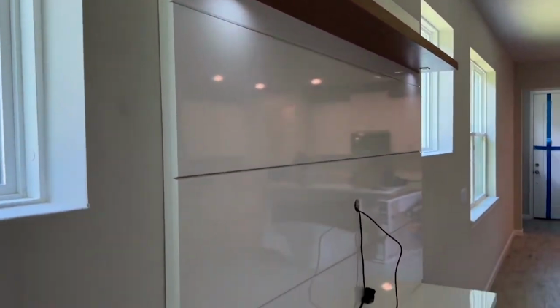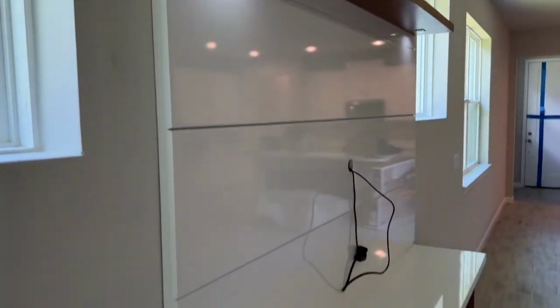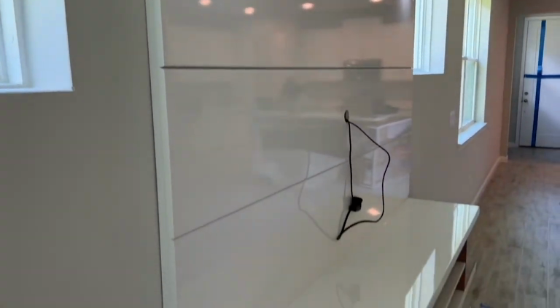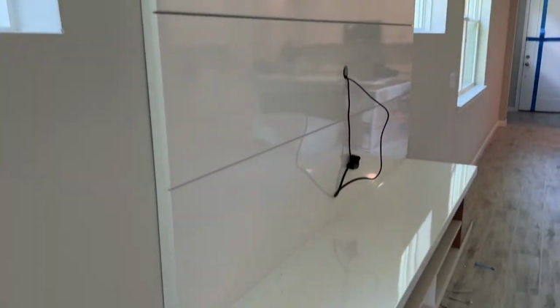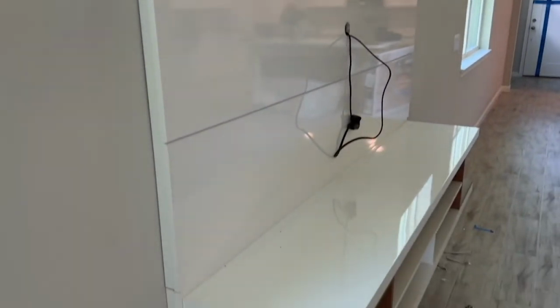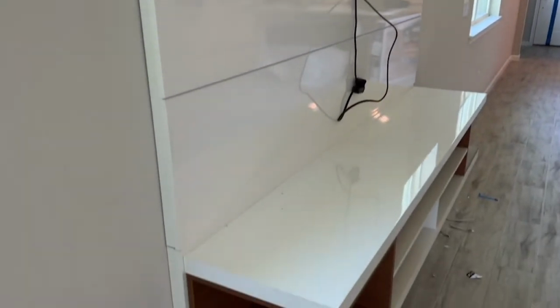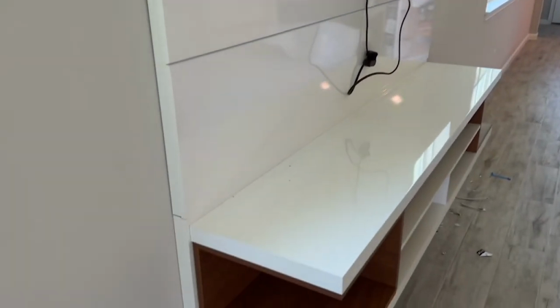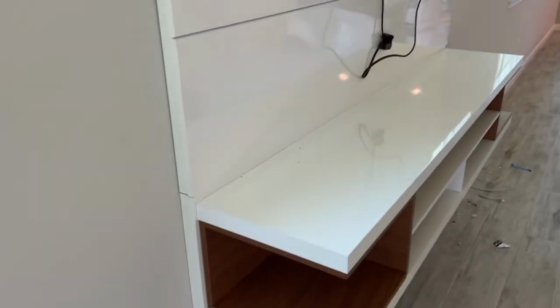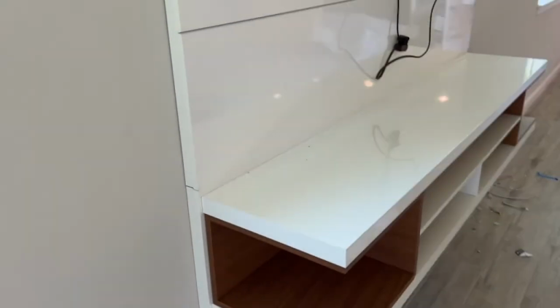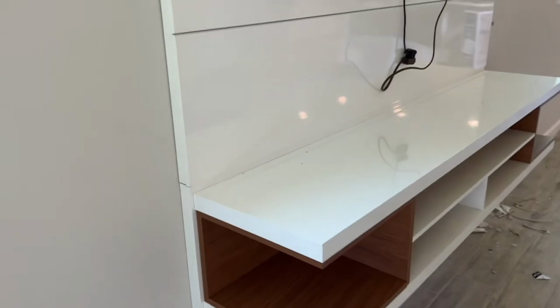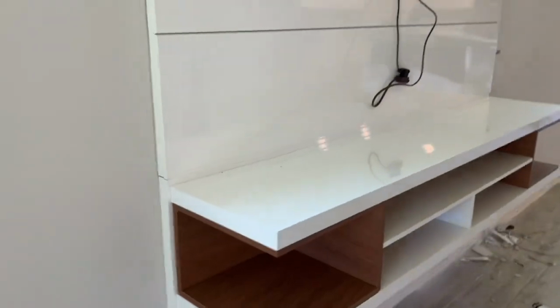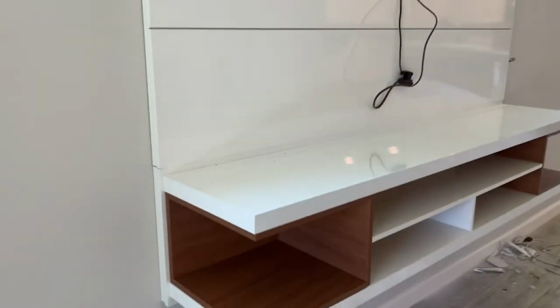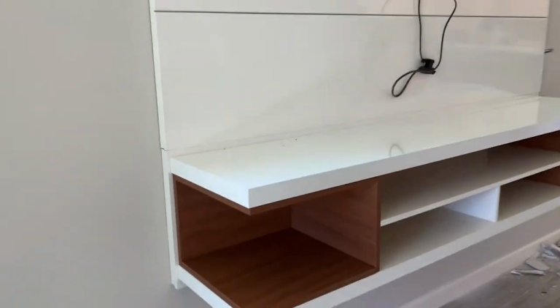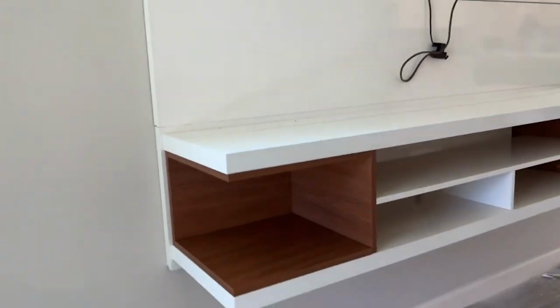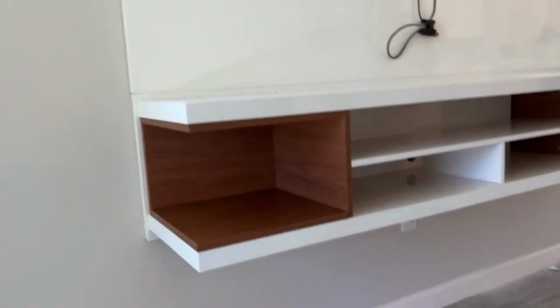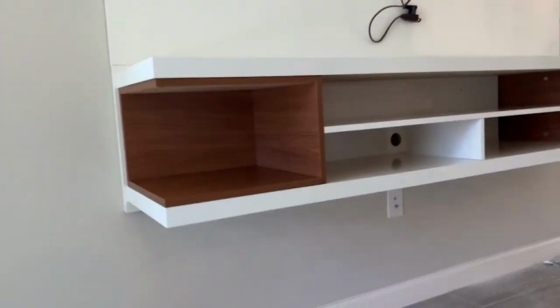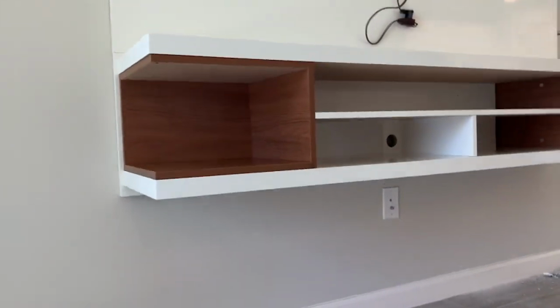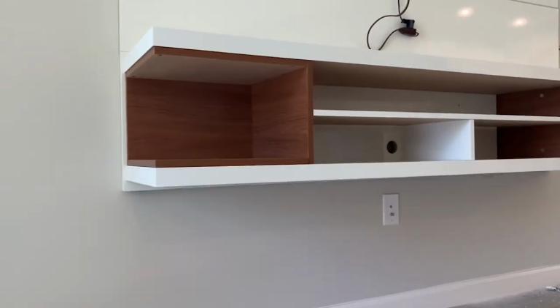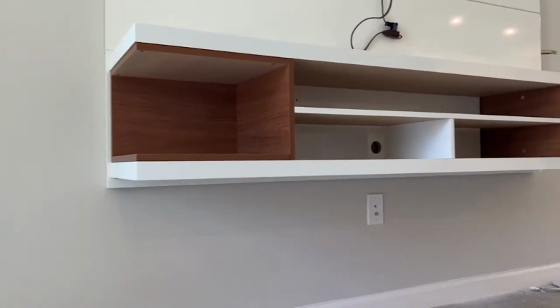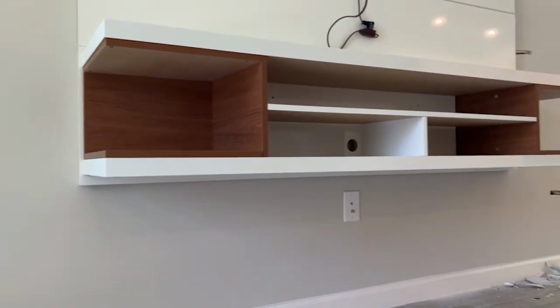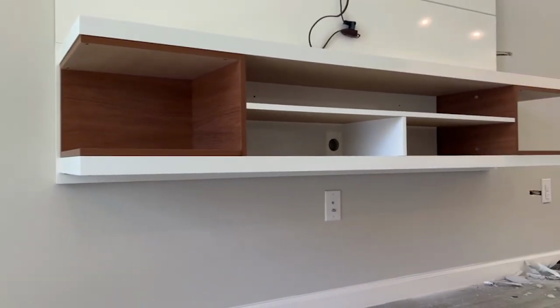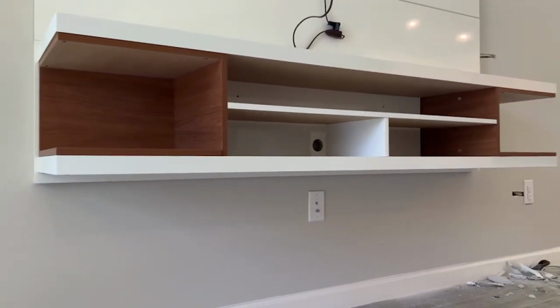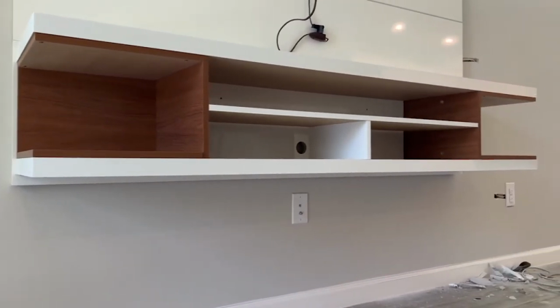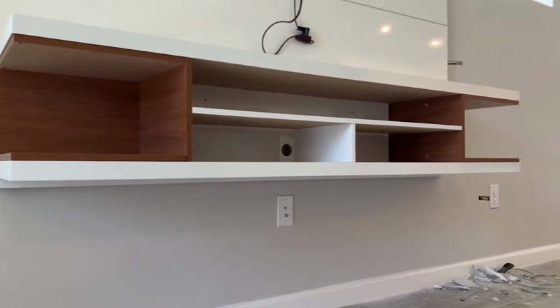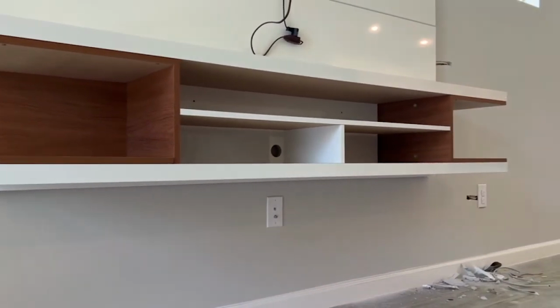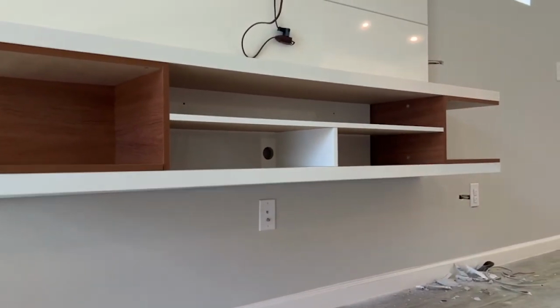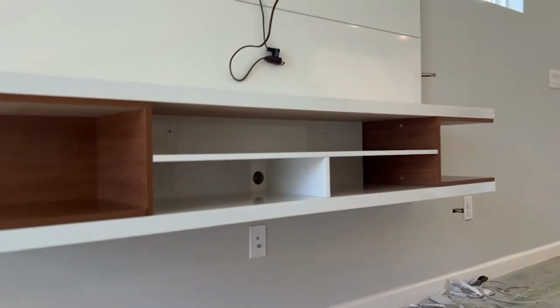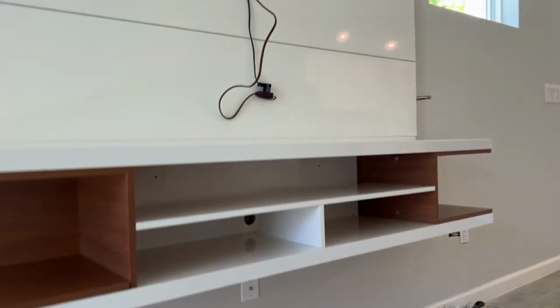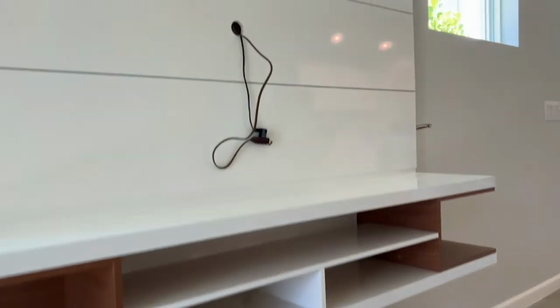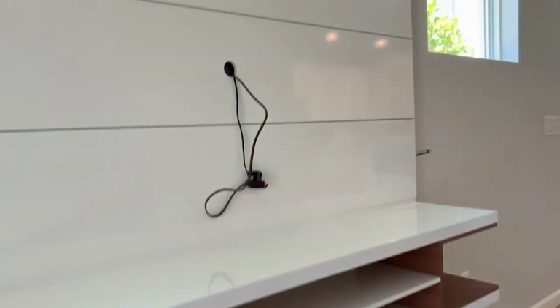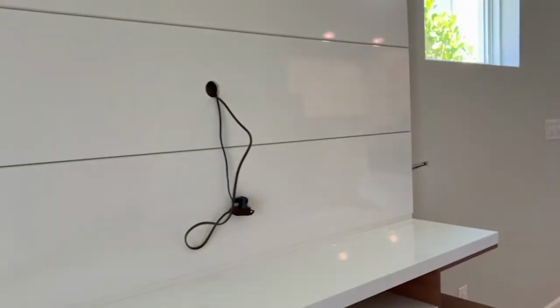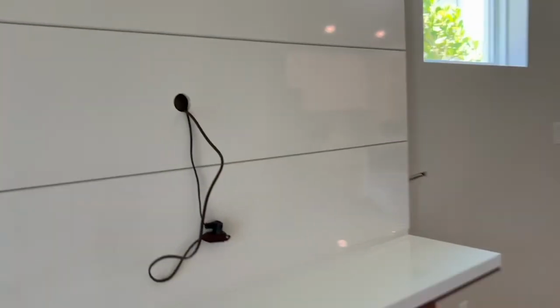It includes one overhead shelf, two open side display shelves, and three media shelves.